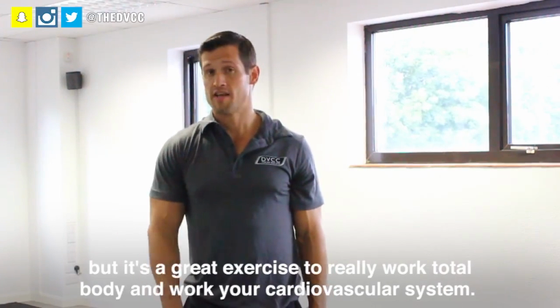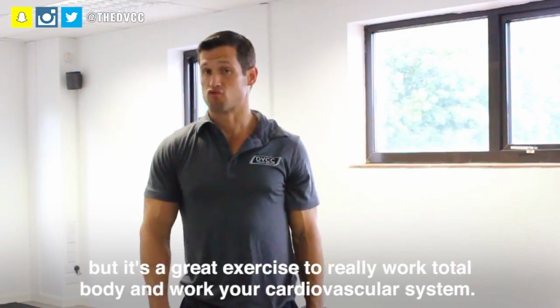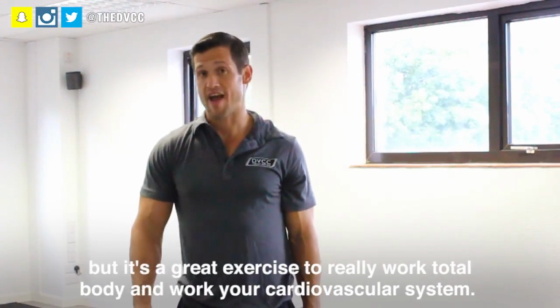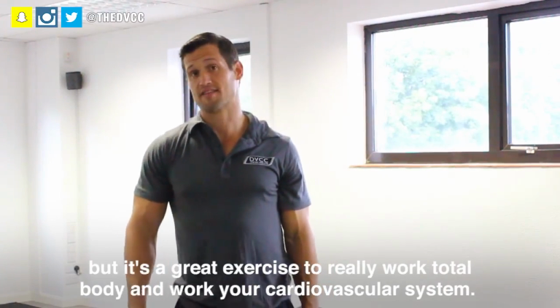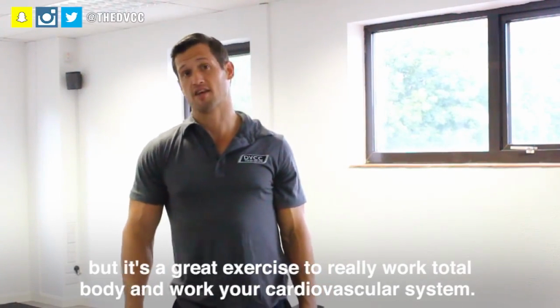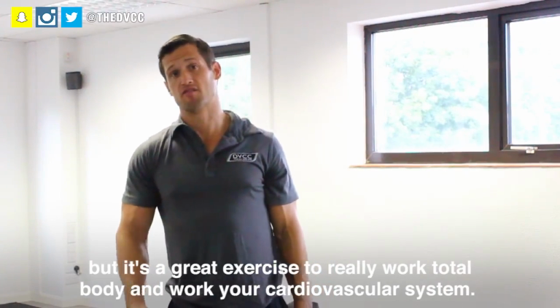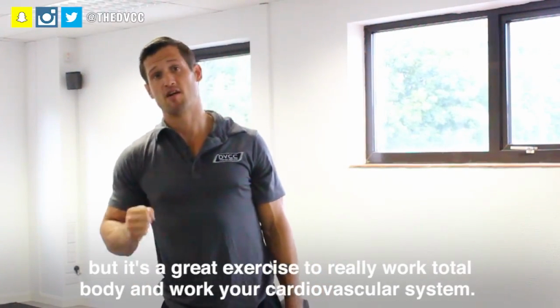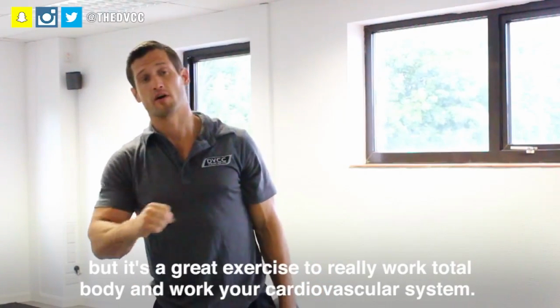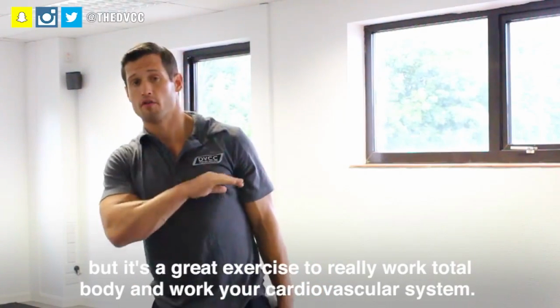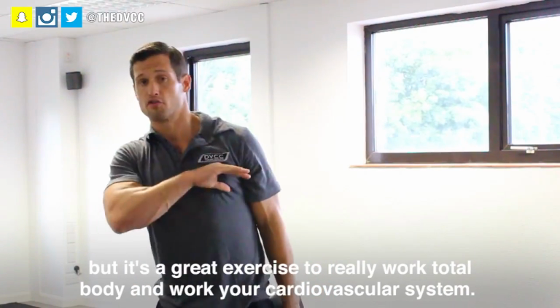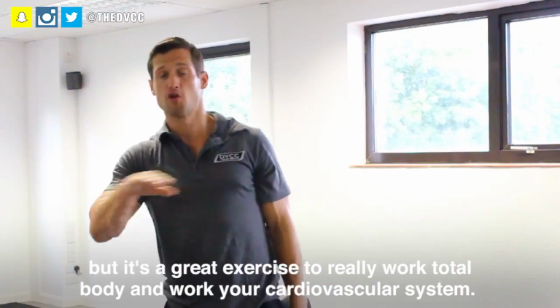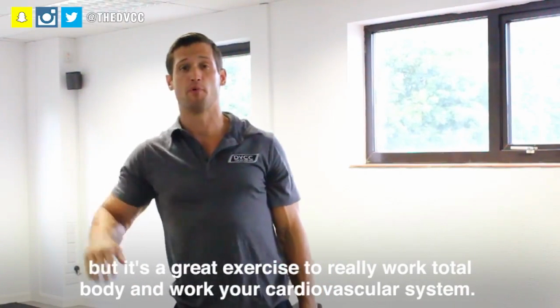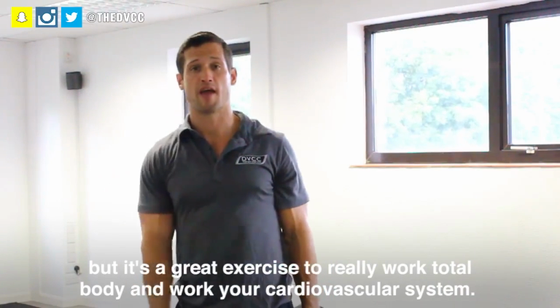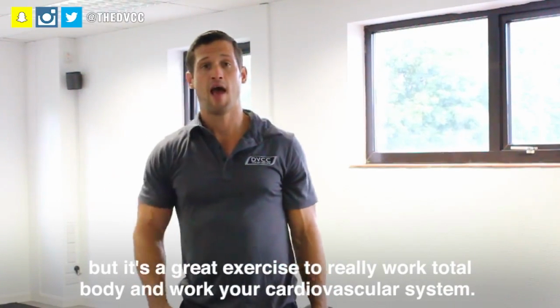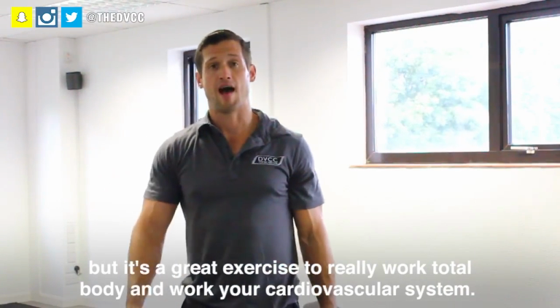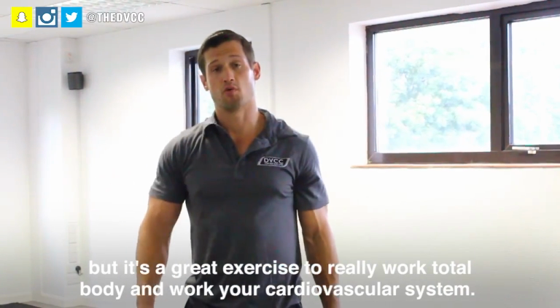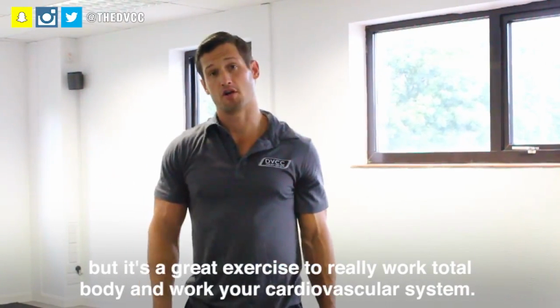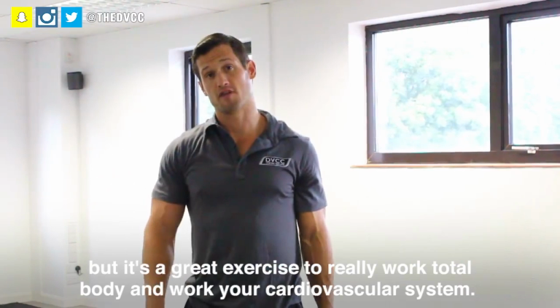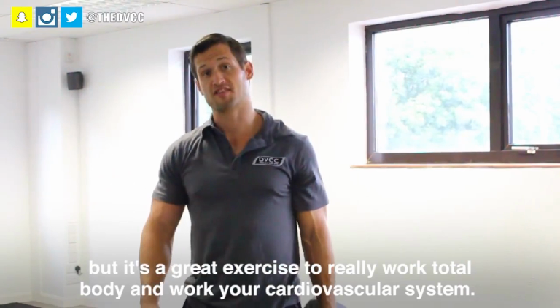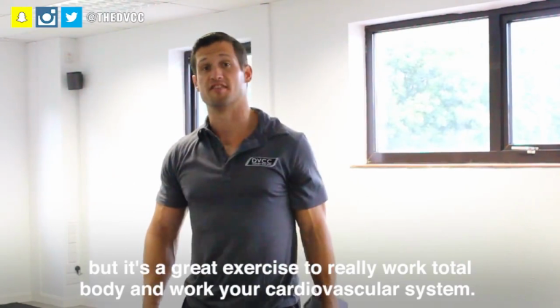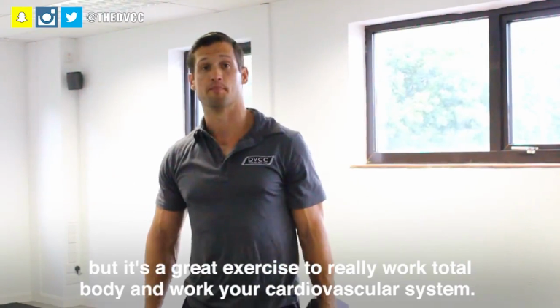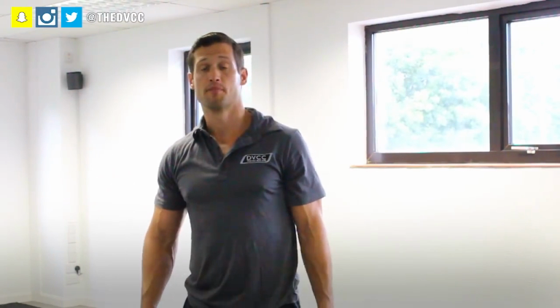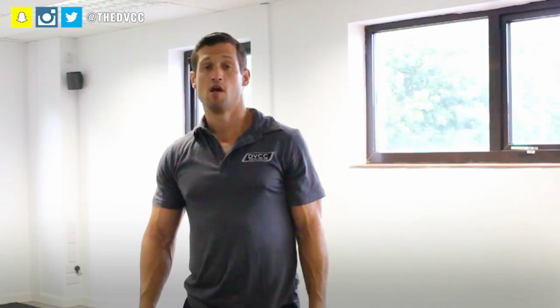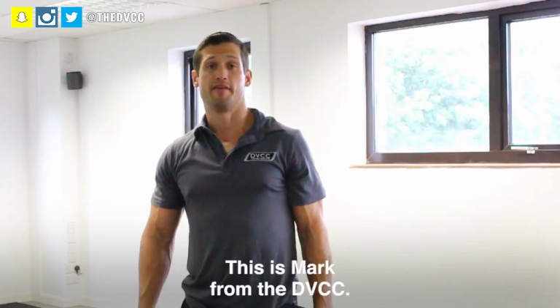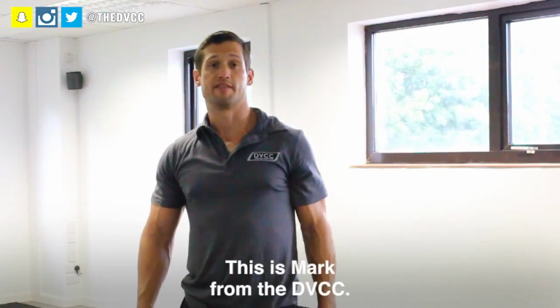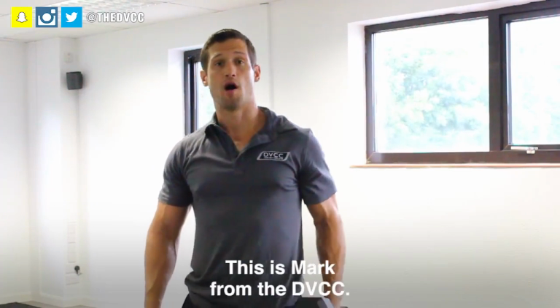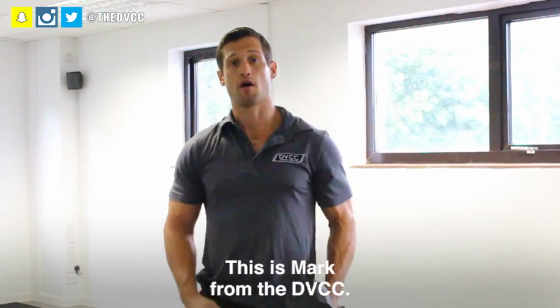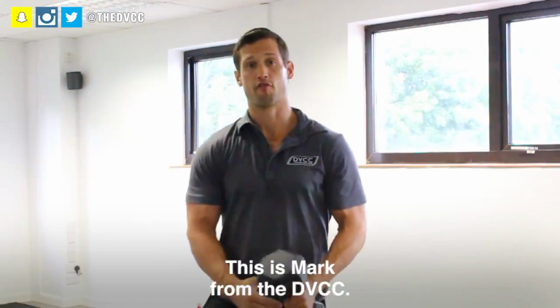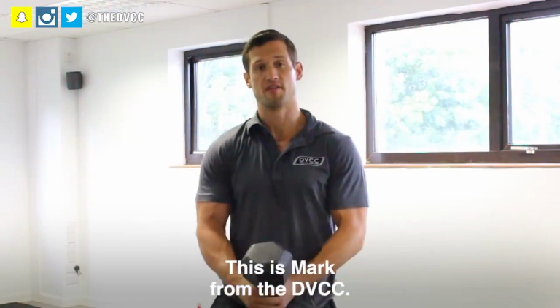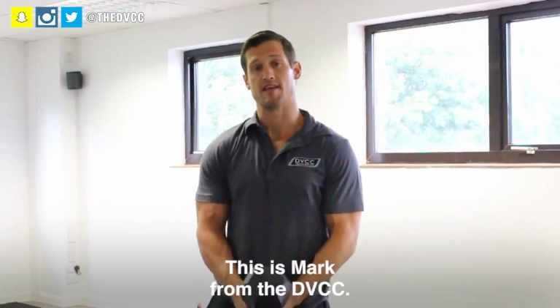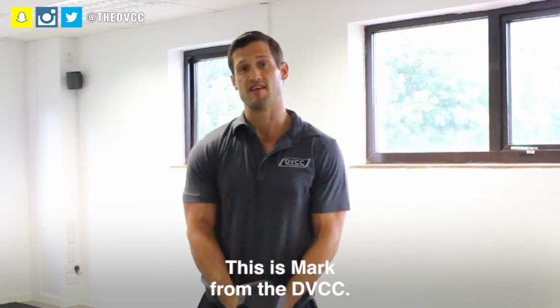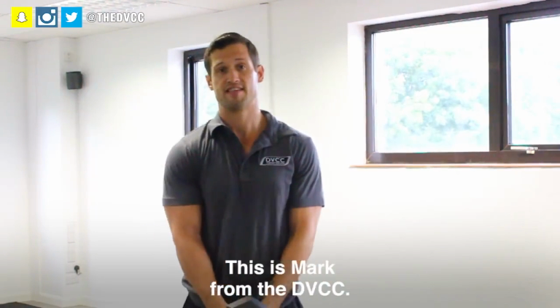It's a great exercise to really work the total body and work your cardiovascular system. This is Mark from the DVCC.